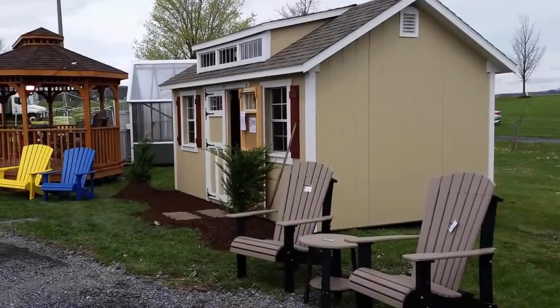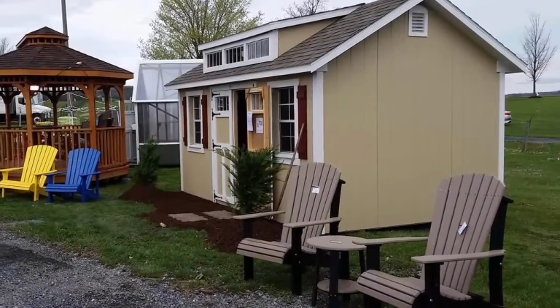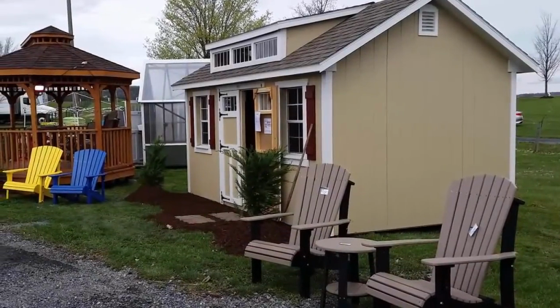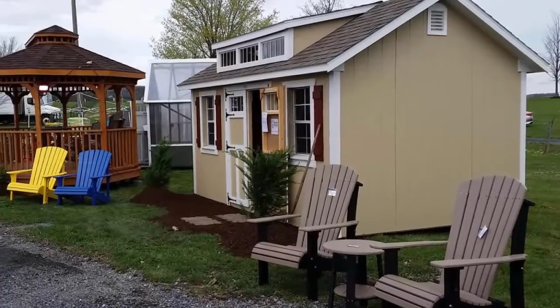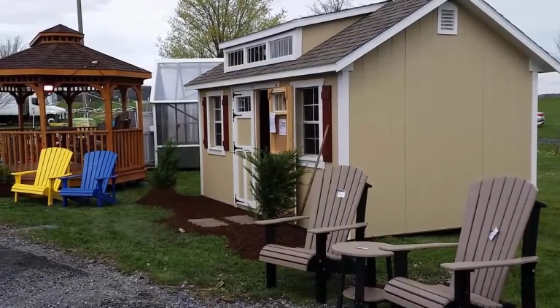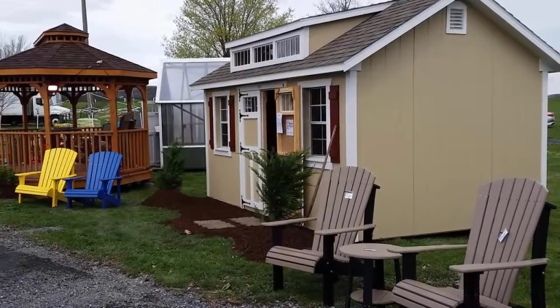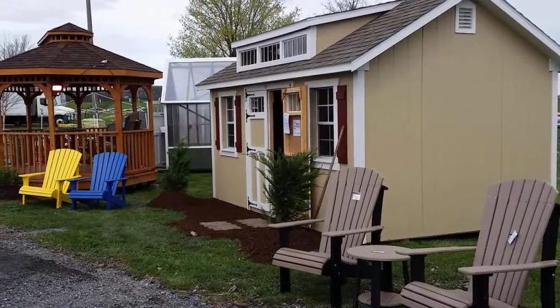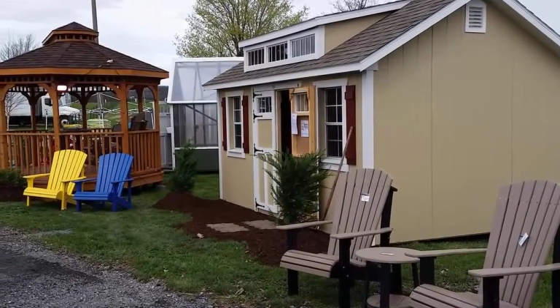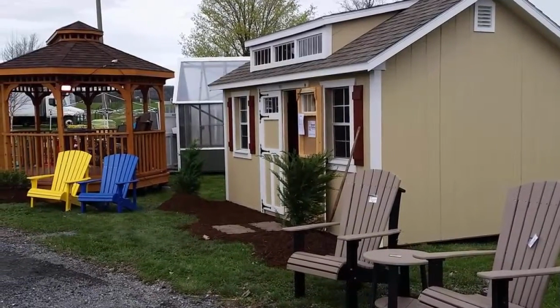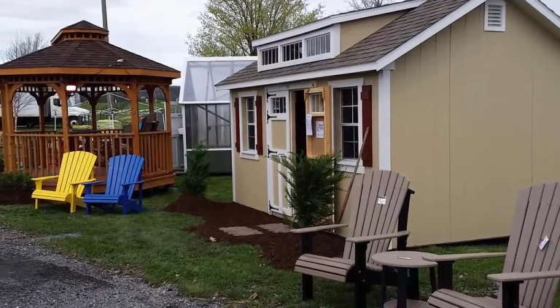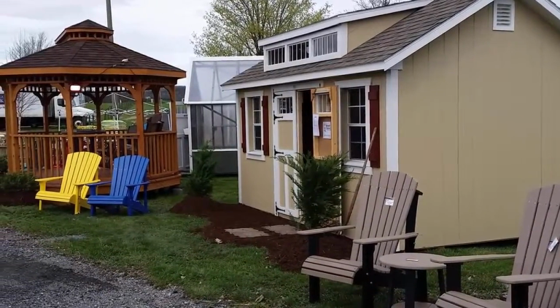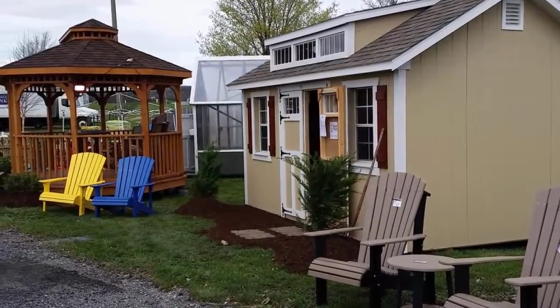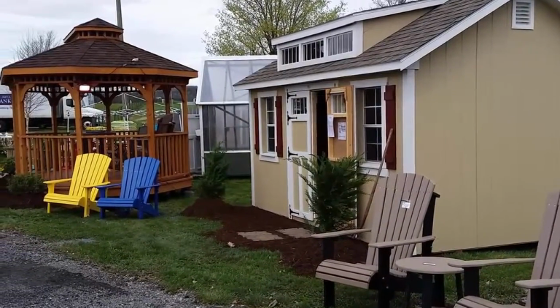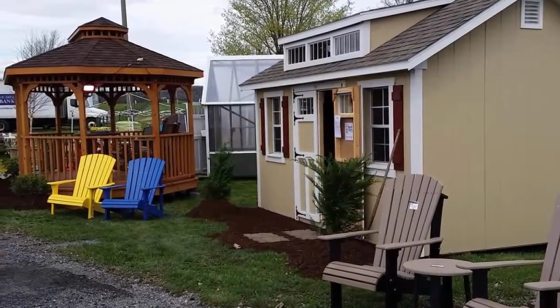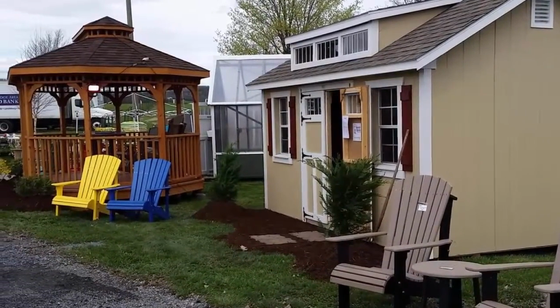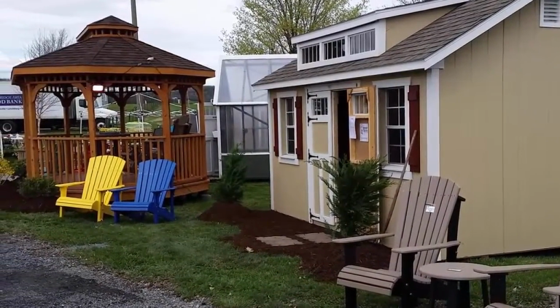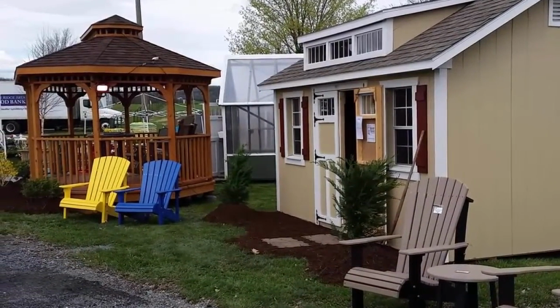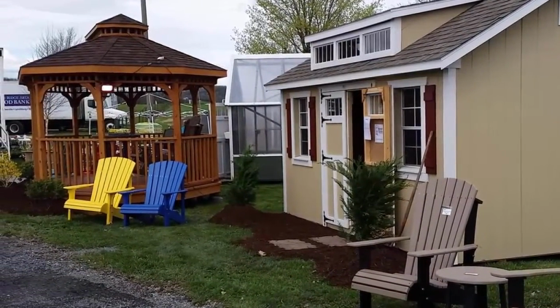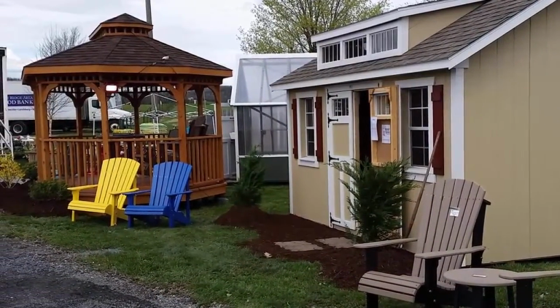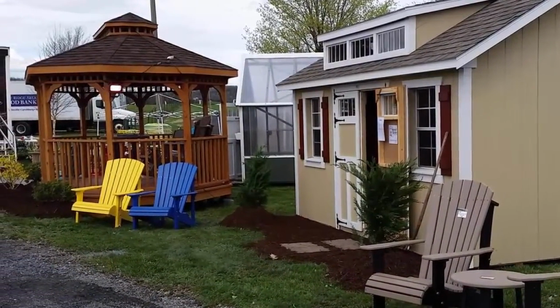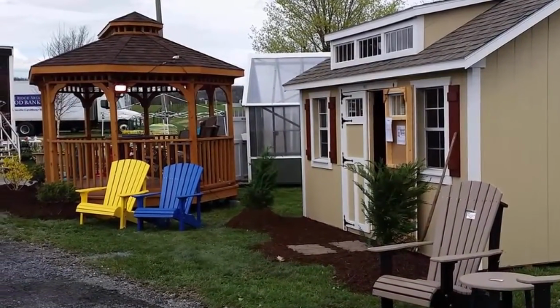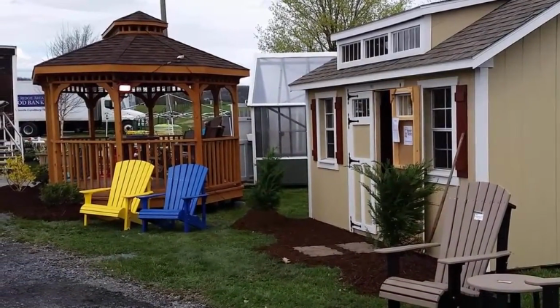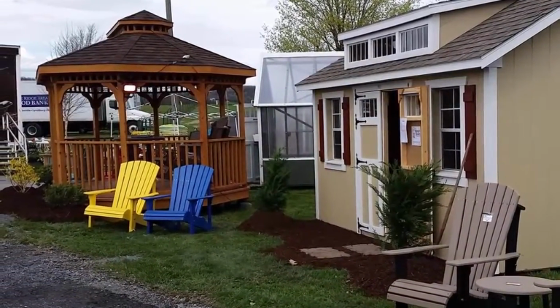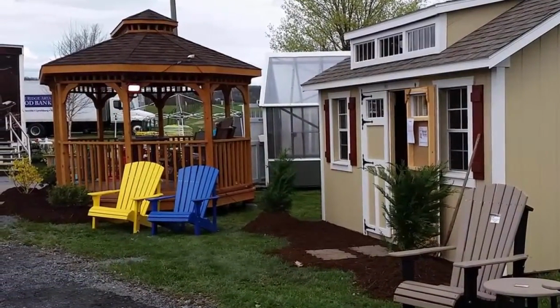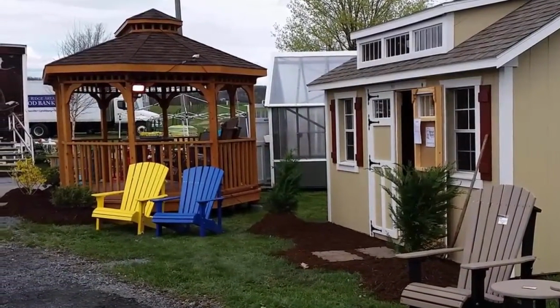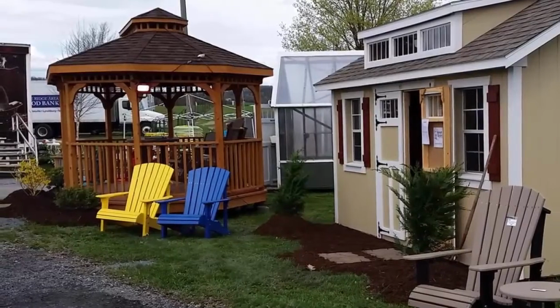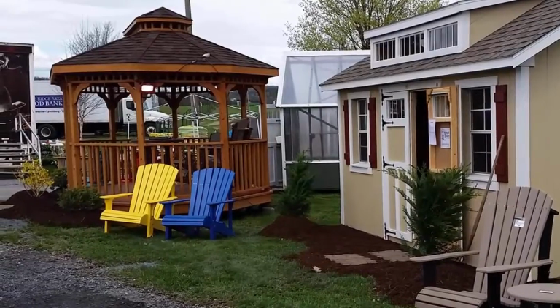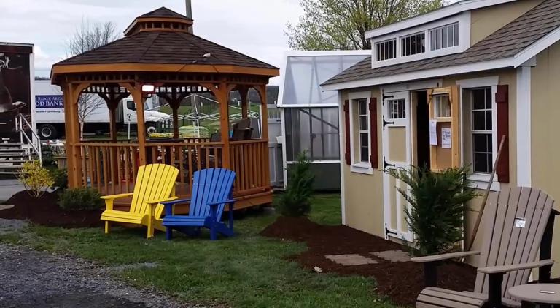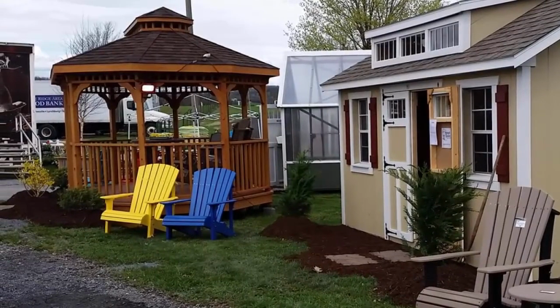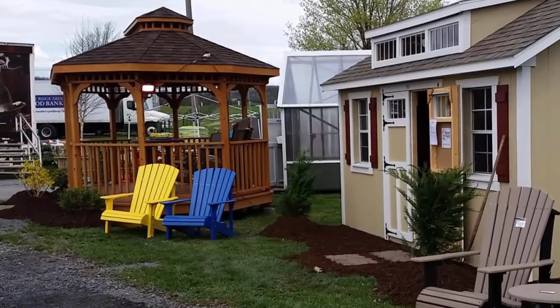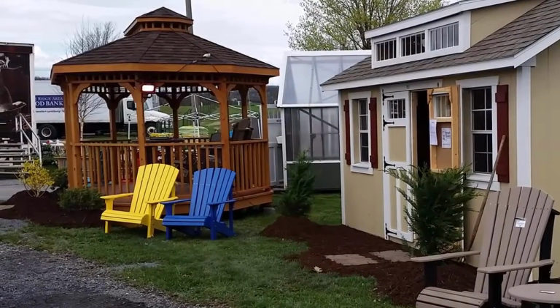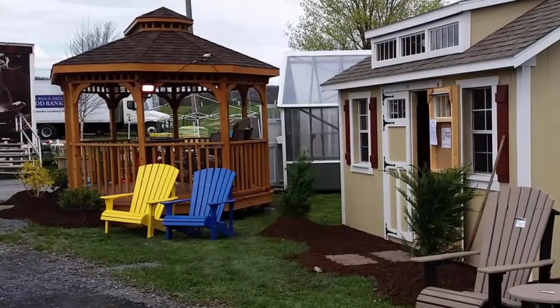Hey there! This is Mike with Helmuth Builders. Through the month of December, Helmuth Builders would like to offer you 7% off all of our products.